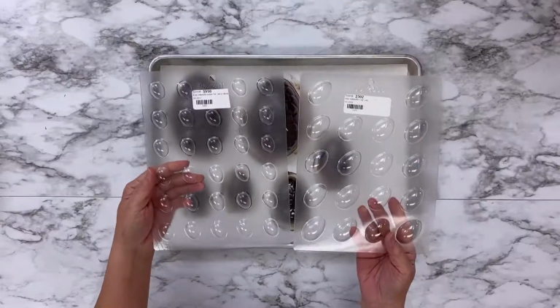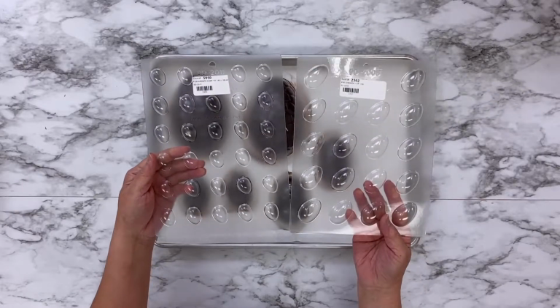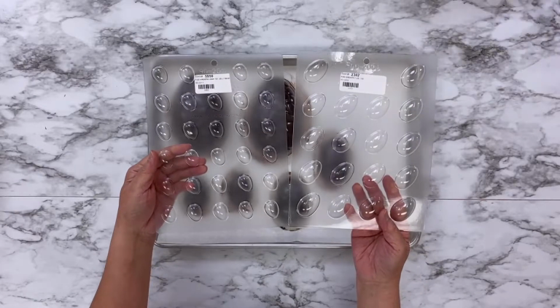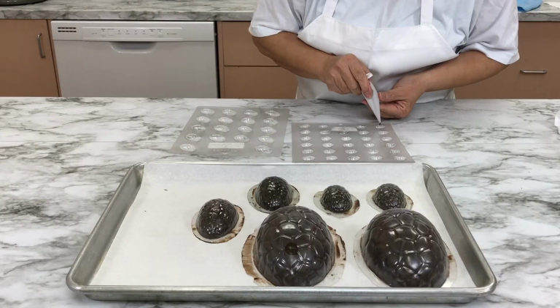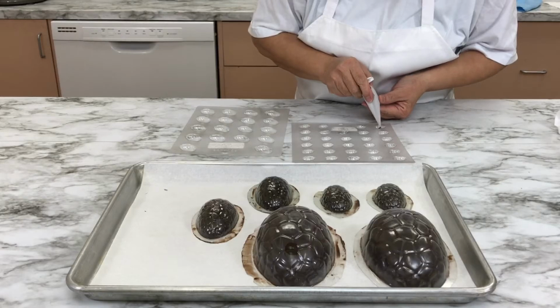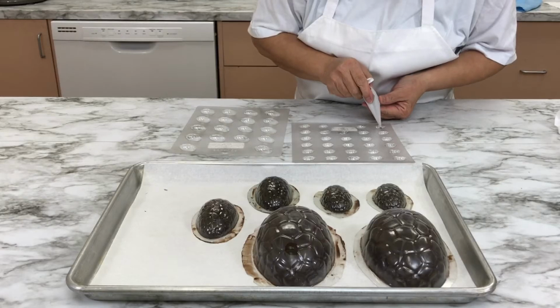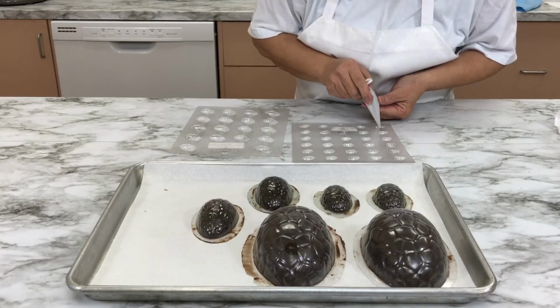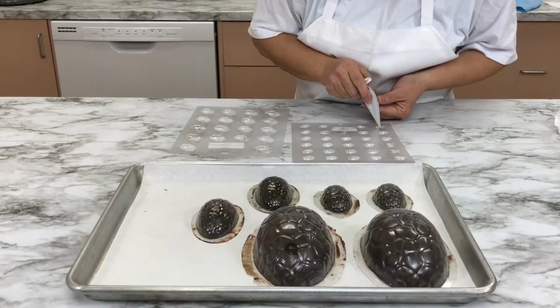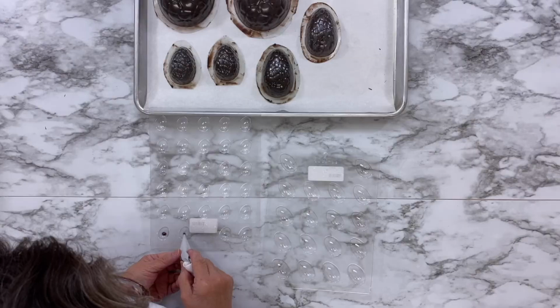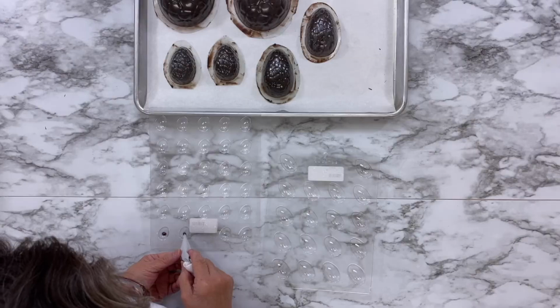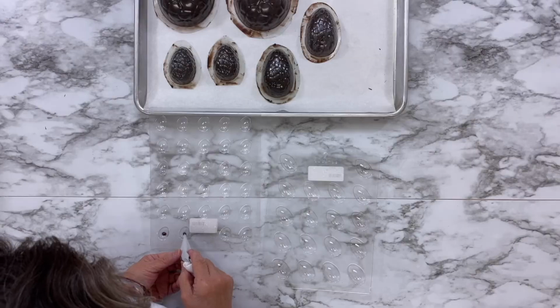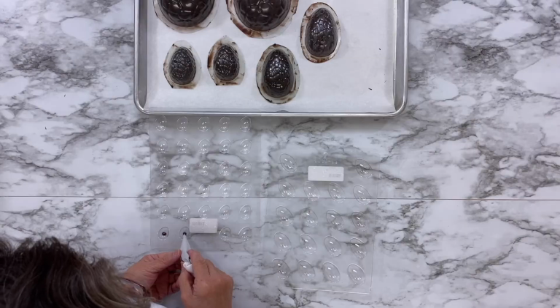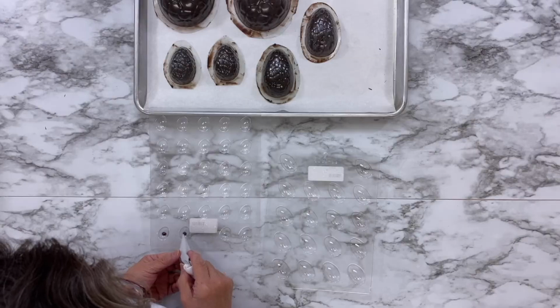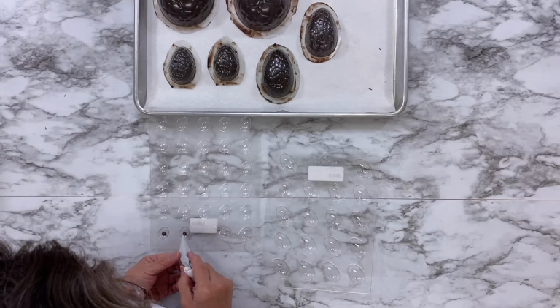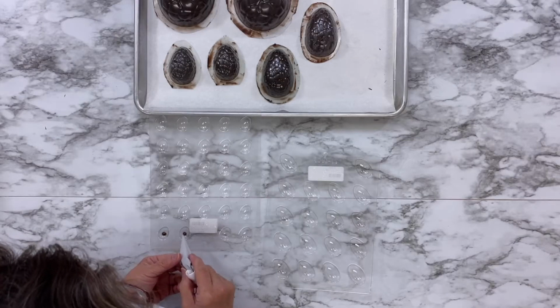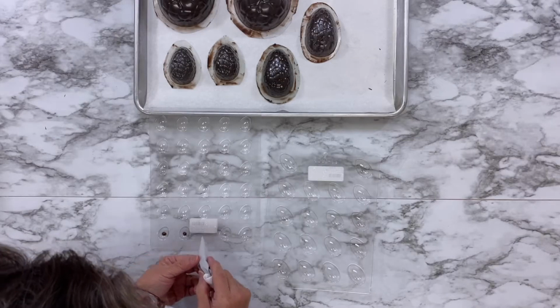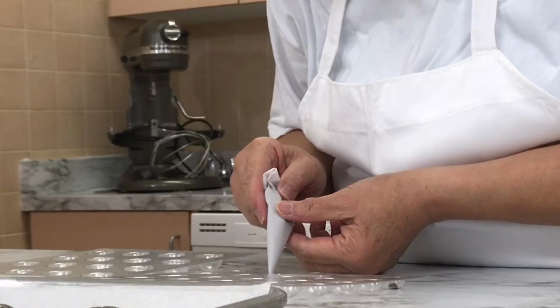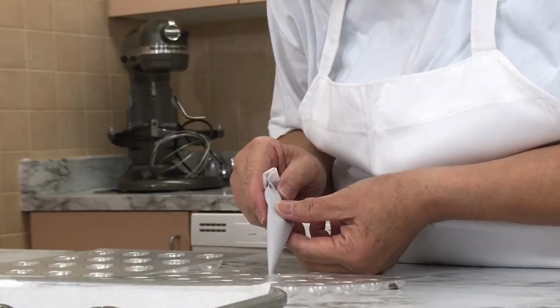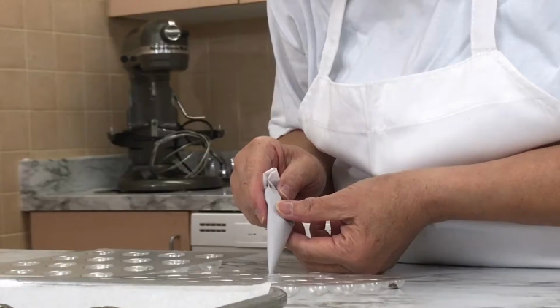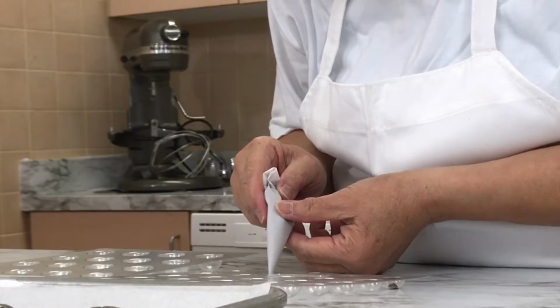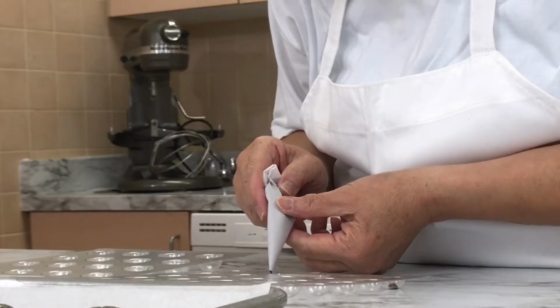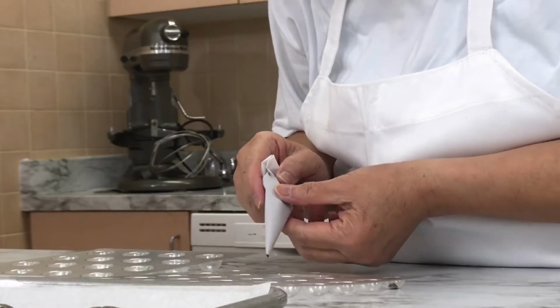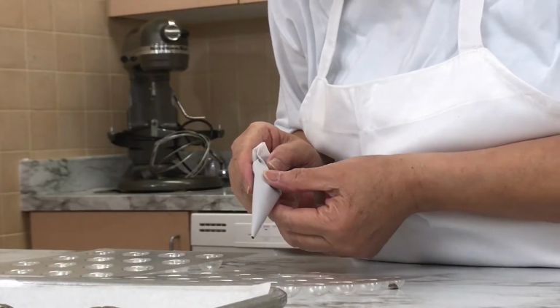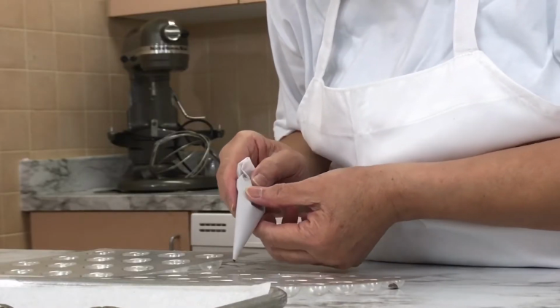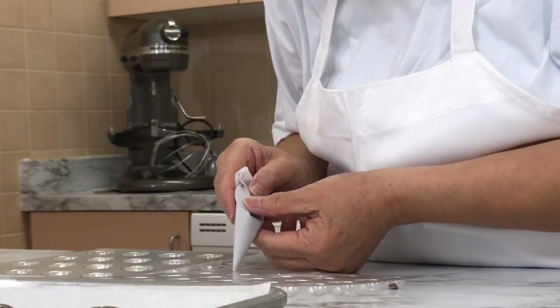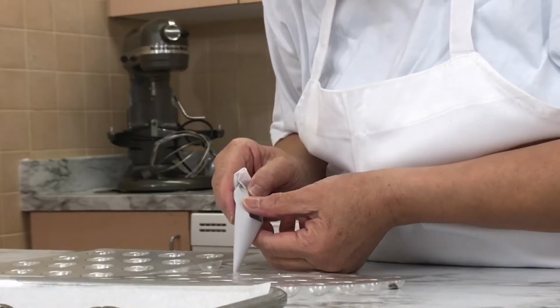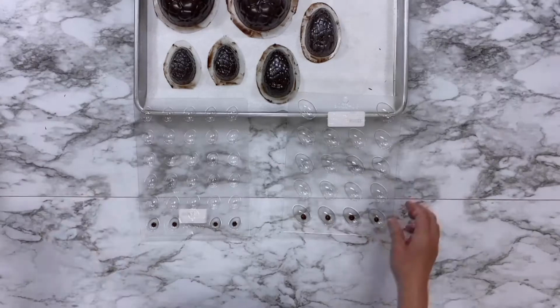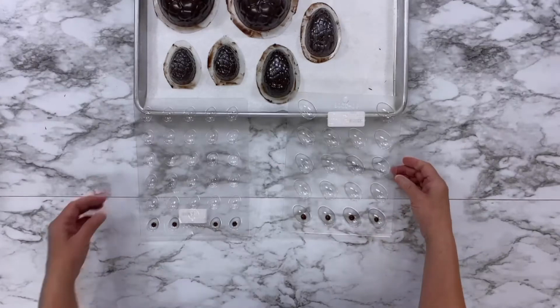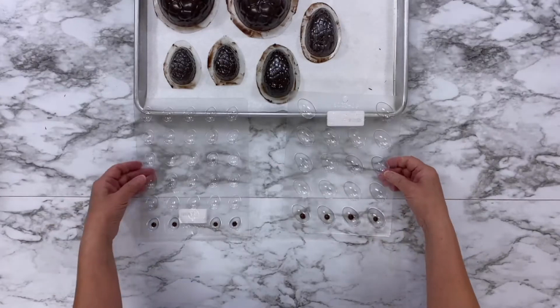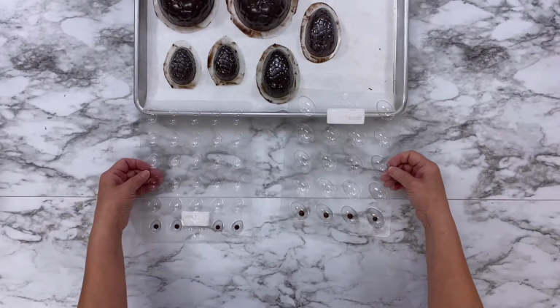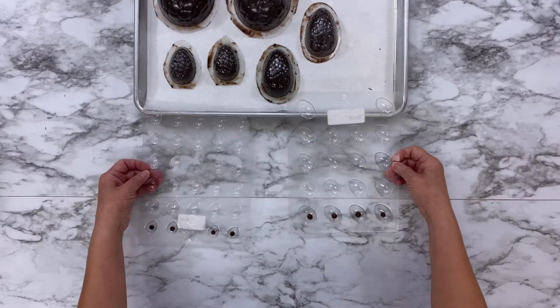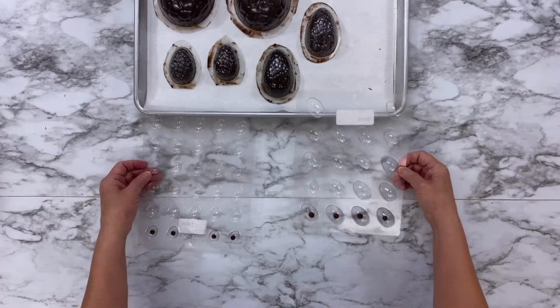Meanwhile, get started on the bunny's eyes. Pipe a small chocolate dot in the center of each mini egg mold and then set aside.